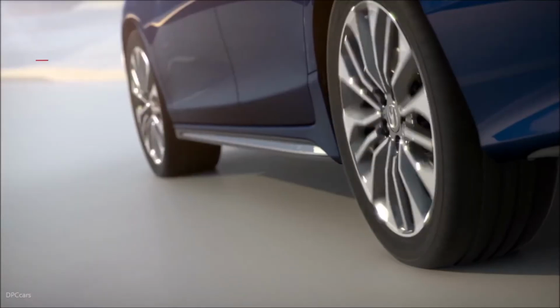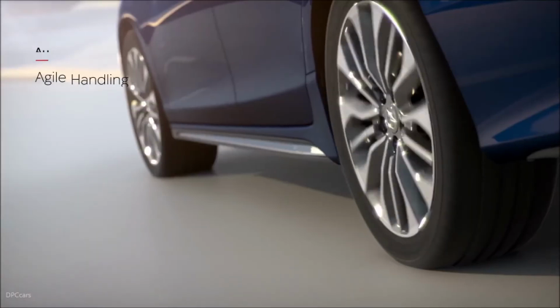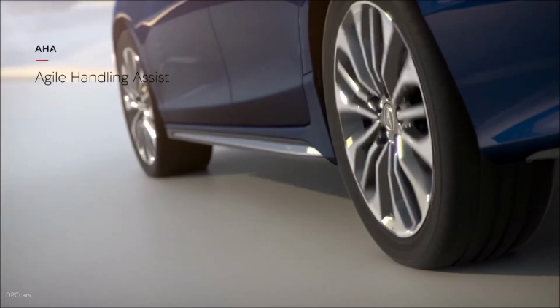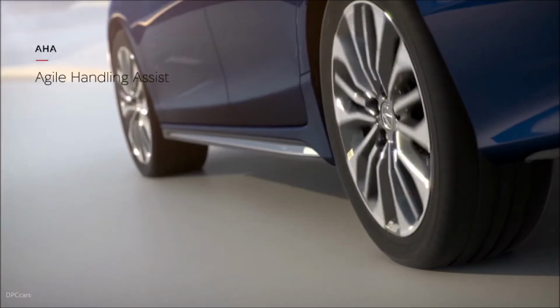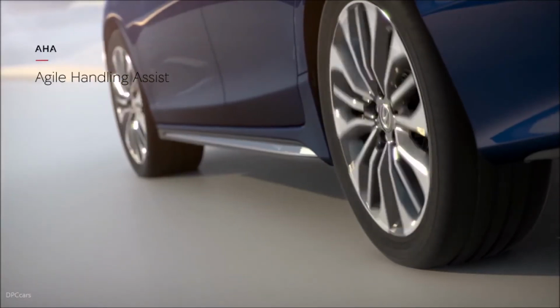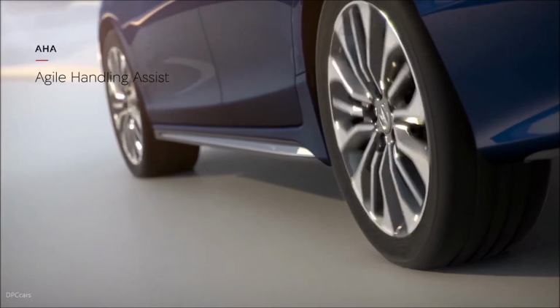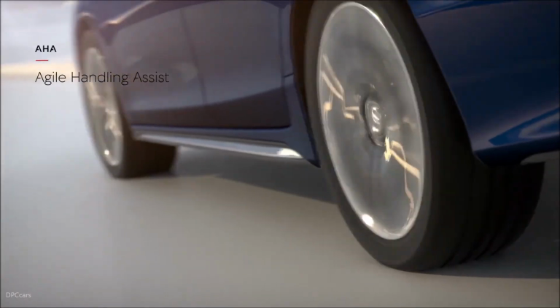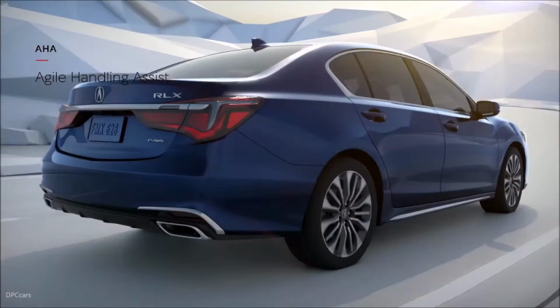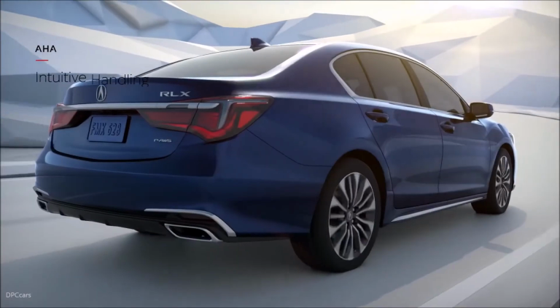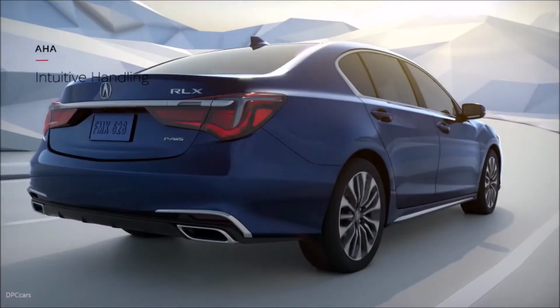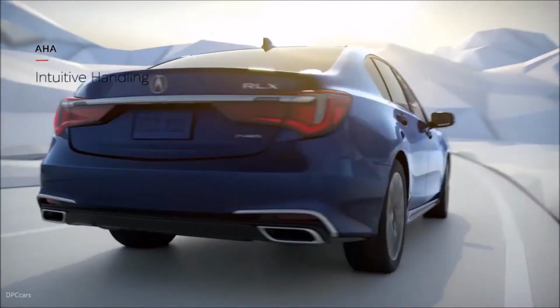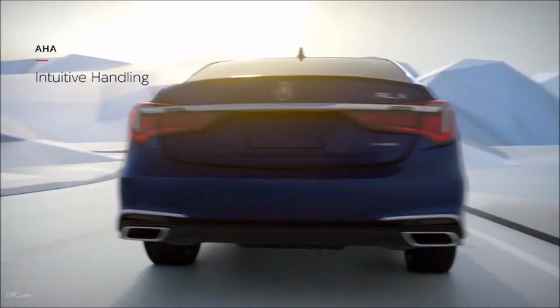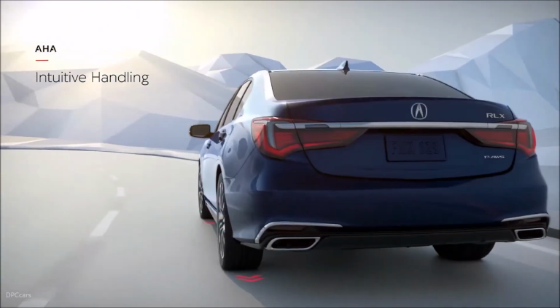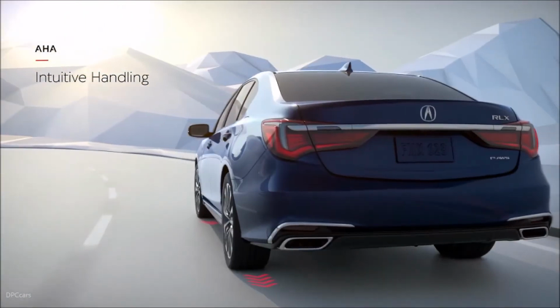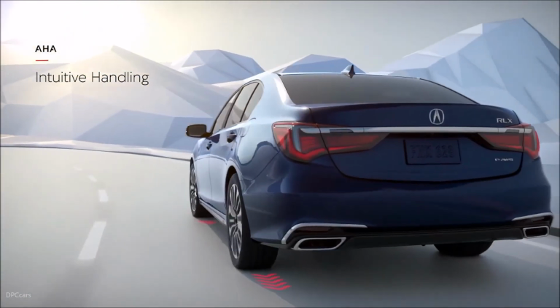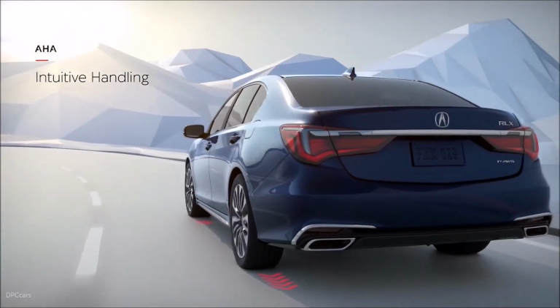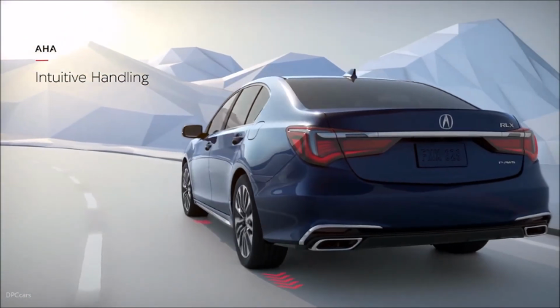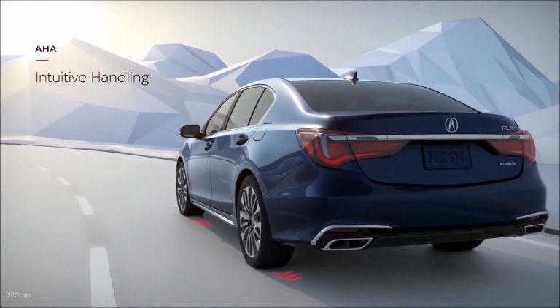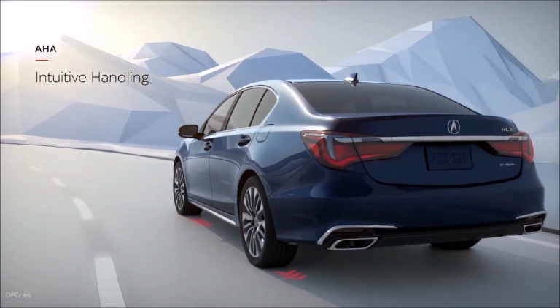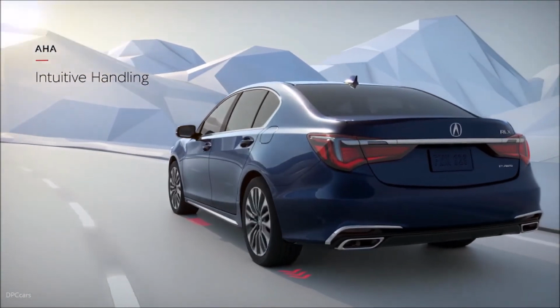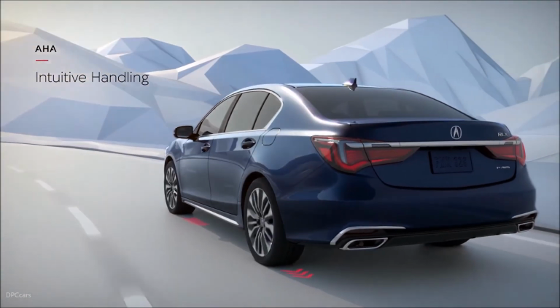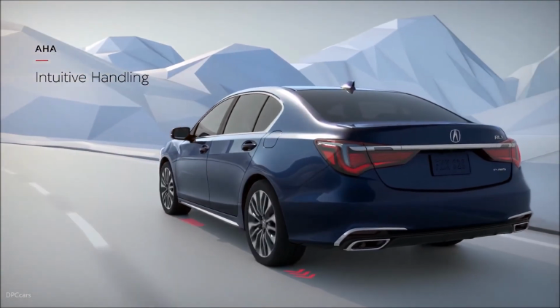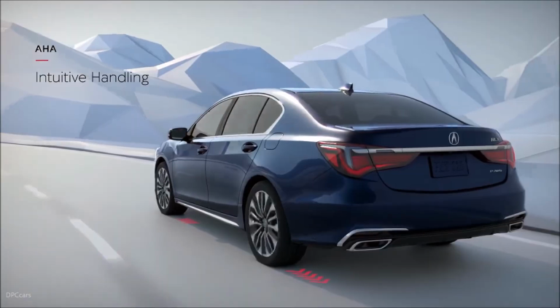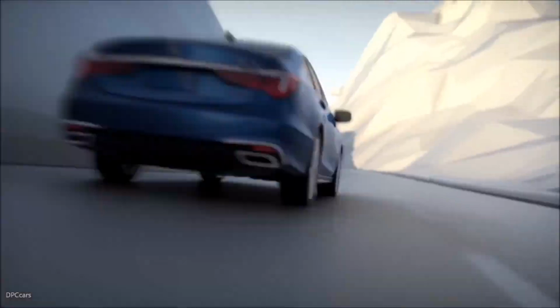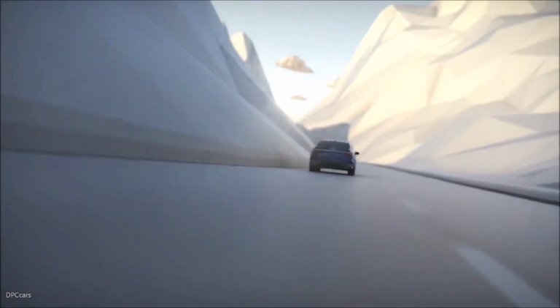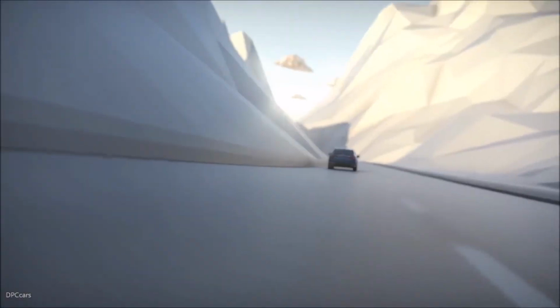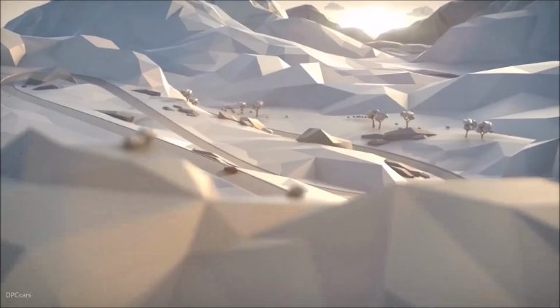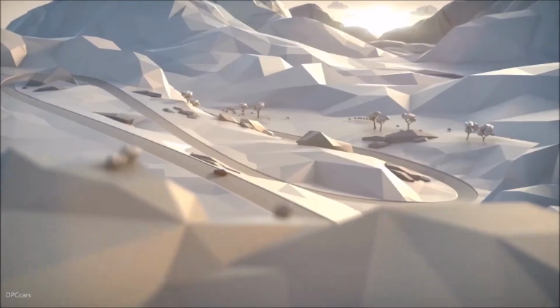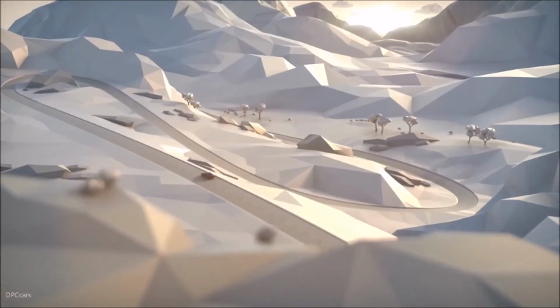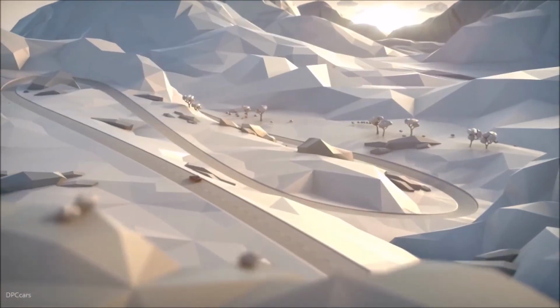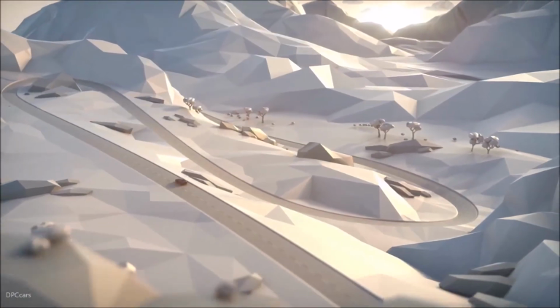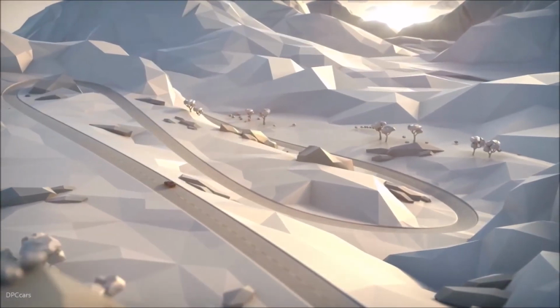Agile Handling Assist magnifies these benefits, actively braking individual wheels and accurately pivoting the RLX.